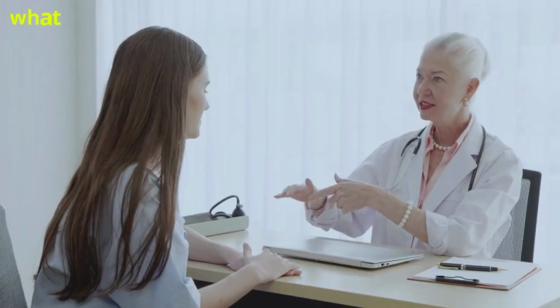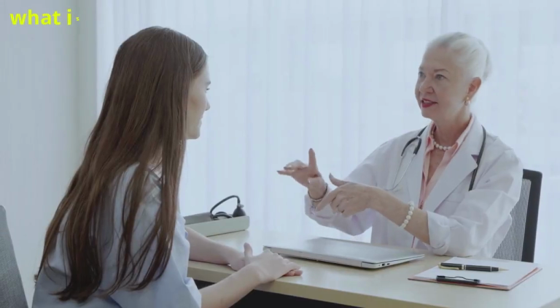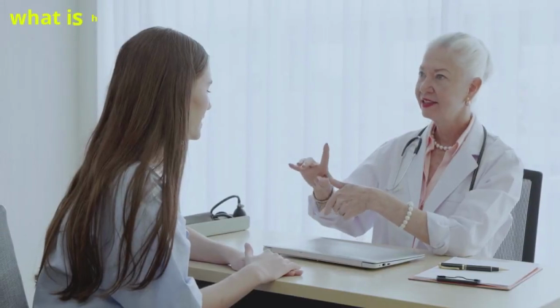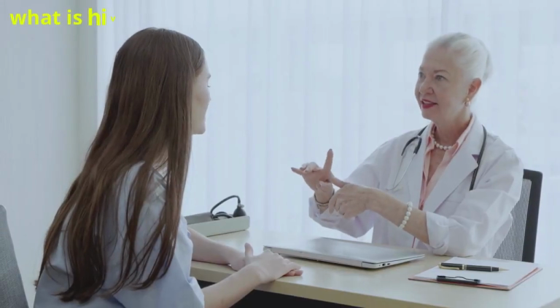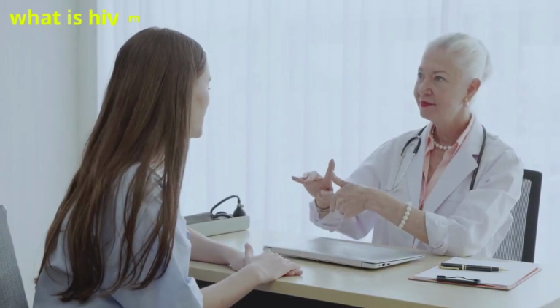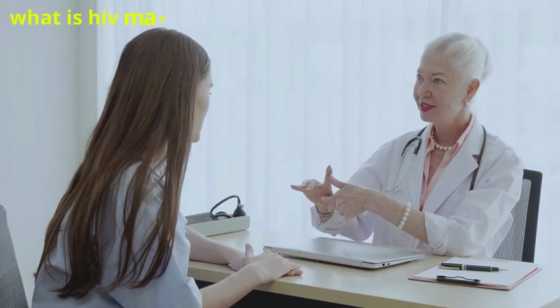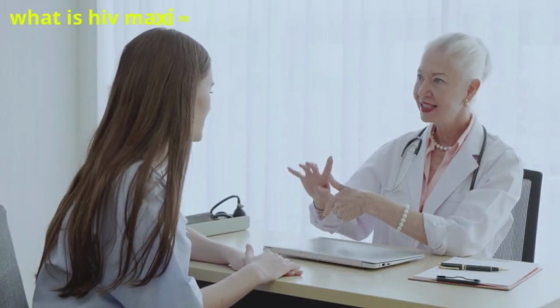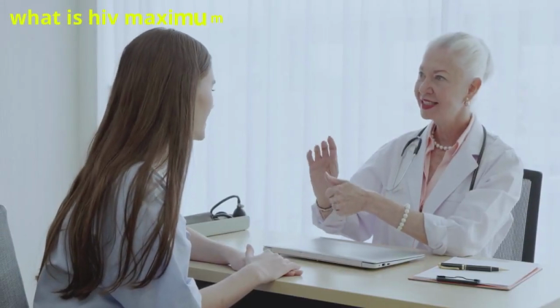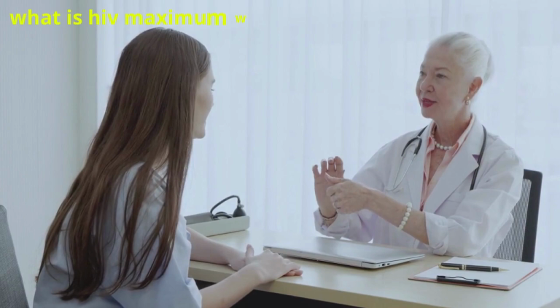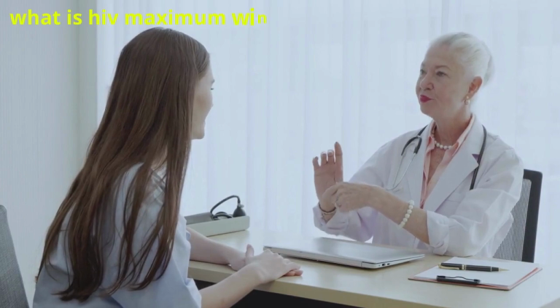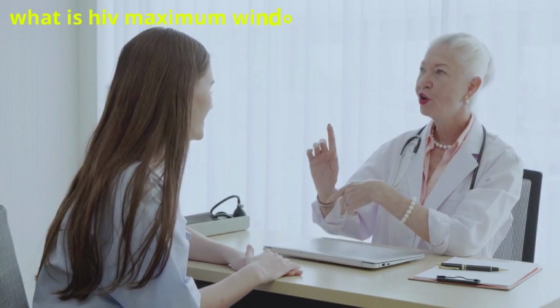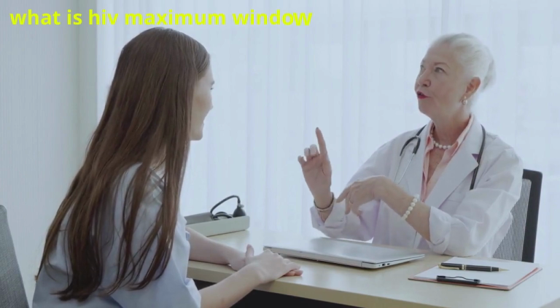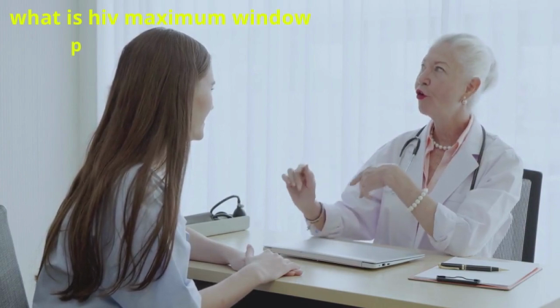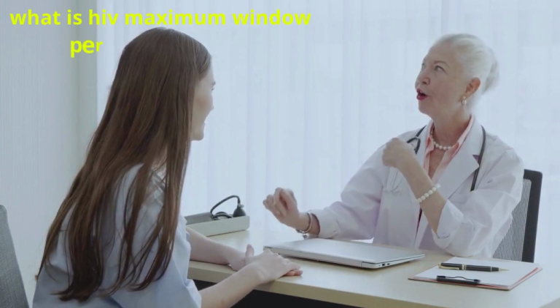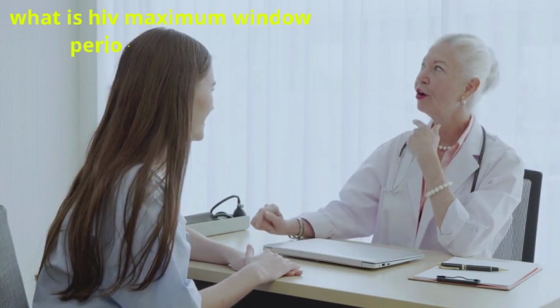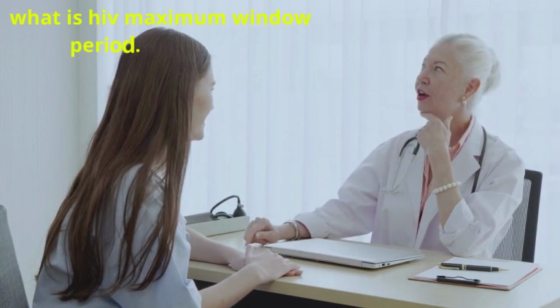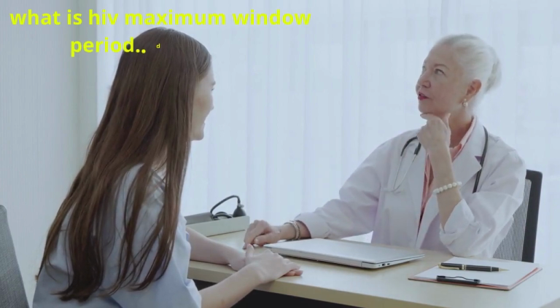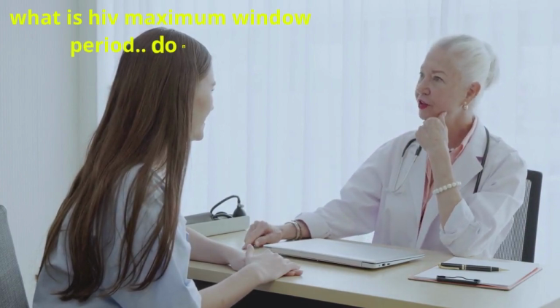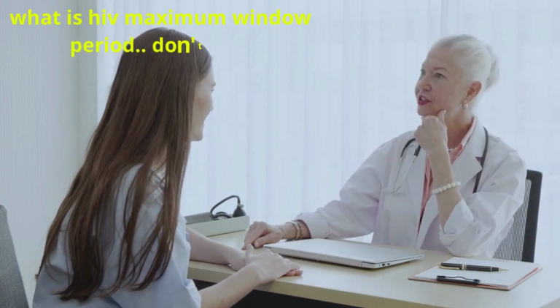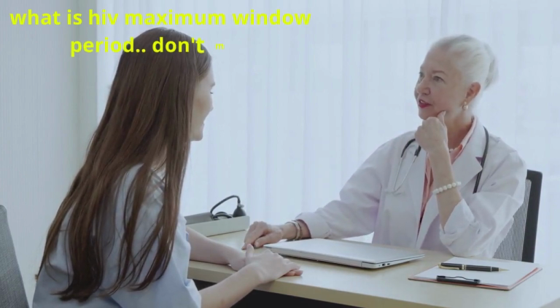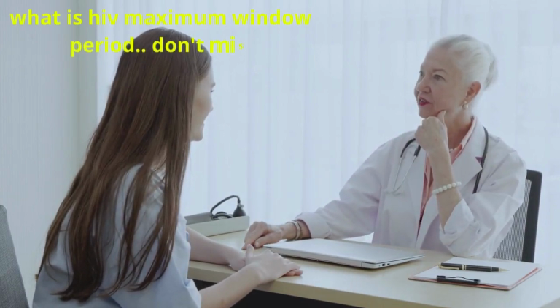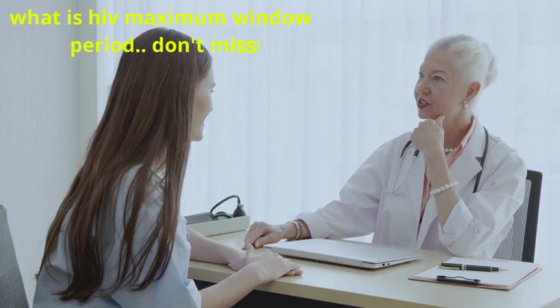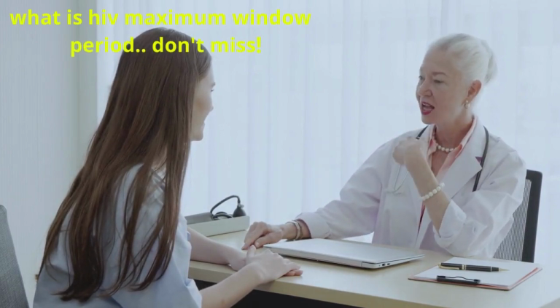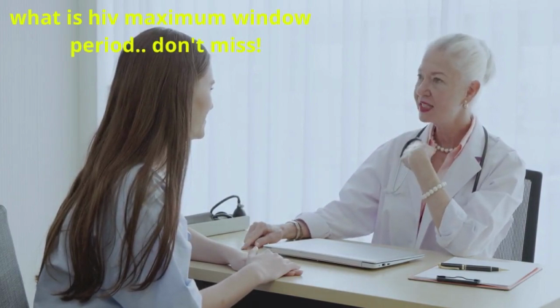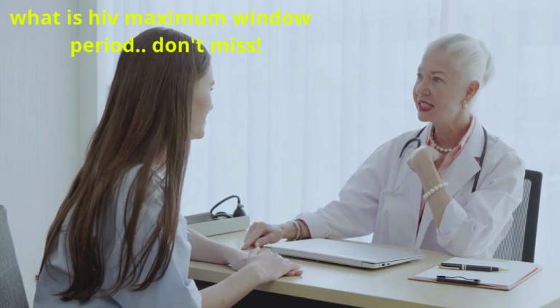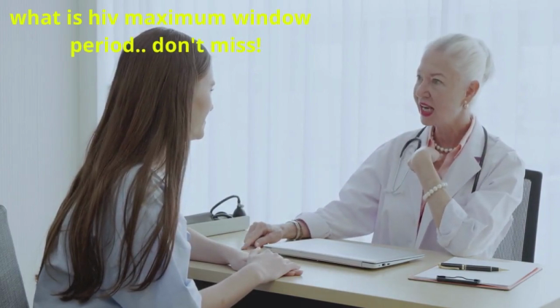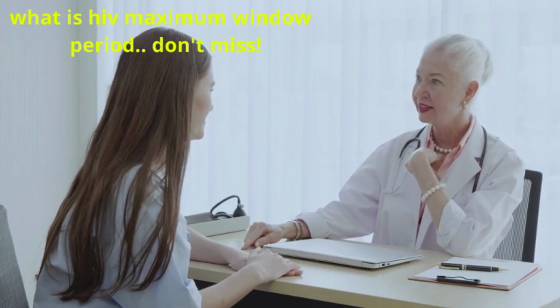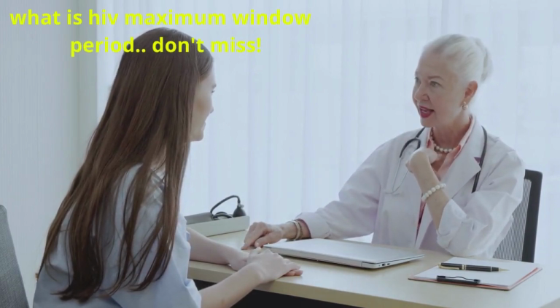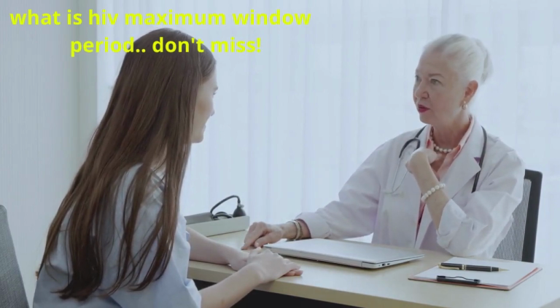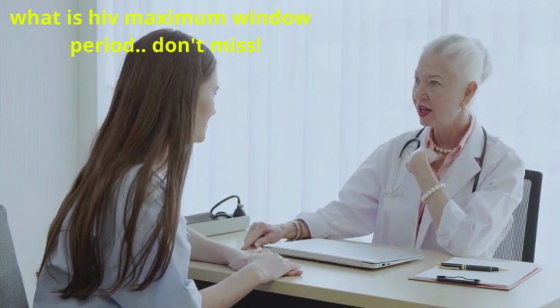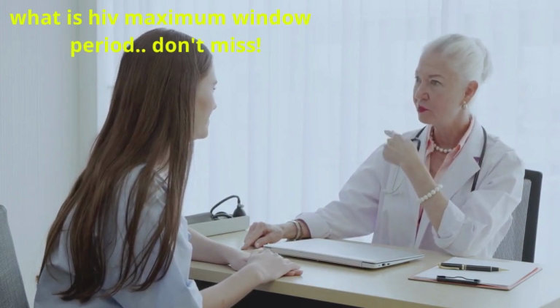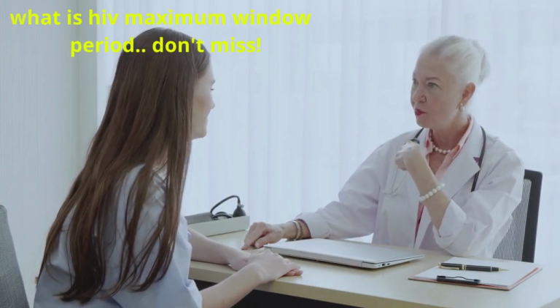This video is about the latest new HIV injectable treatment called Cabenova, and it will cover the following topics.